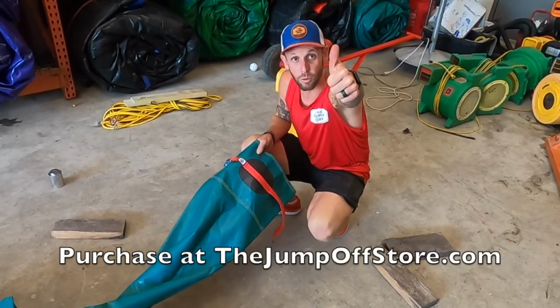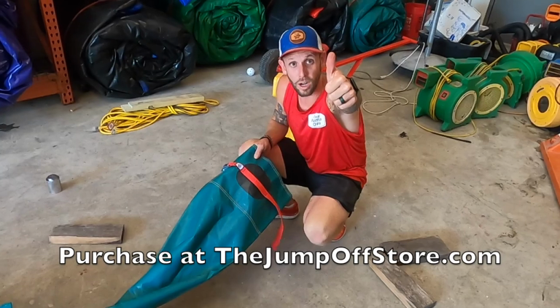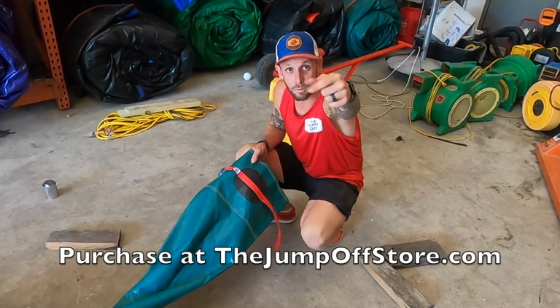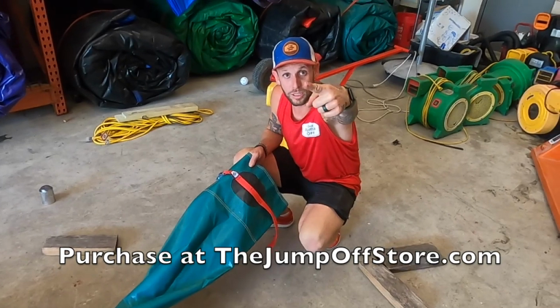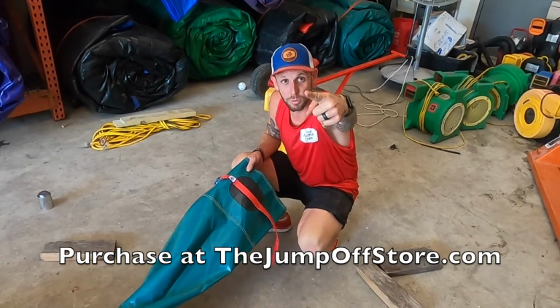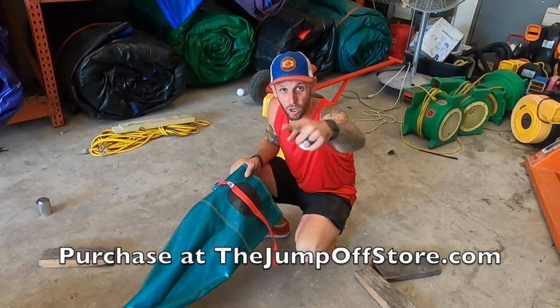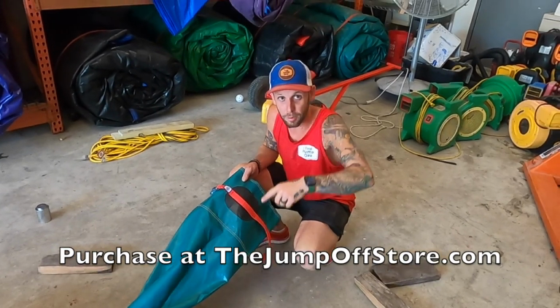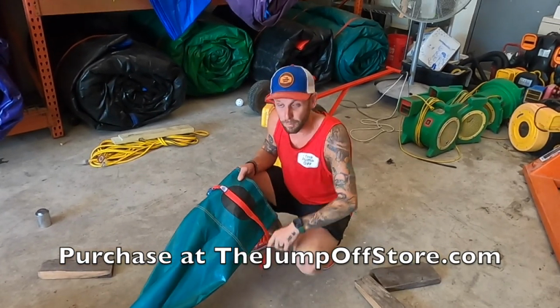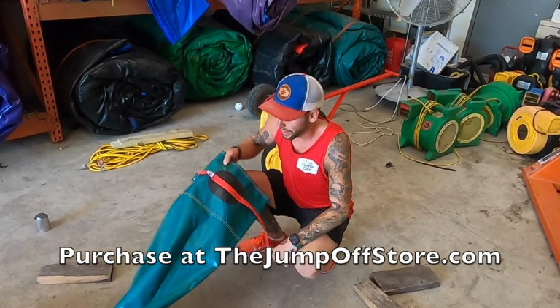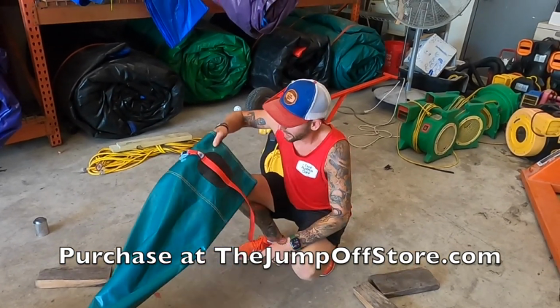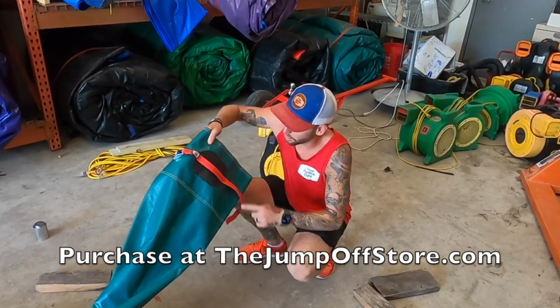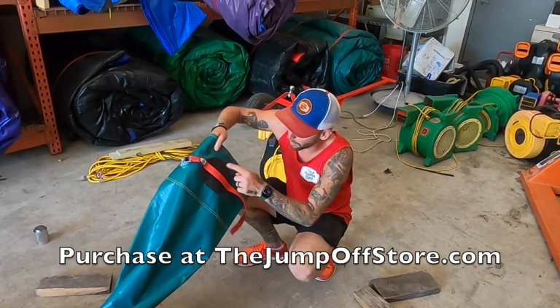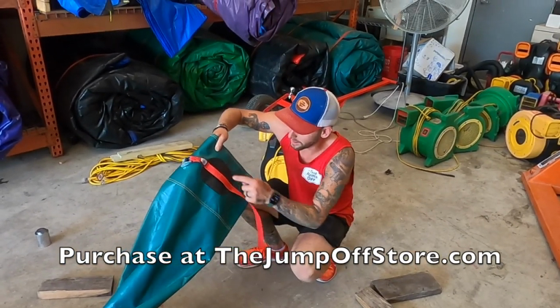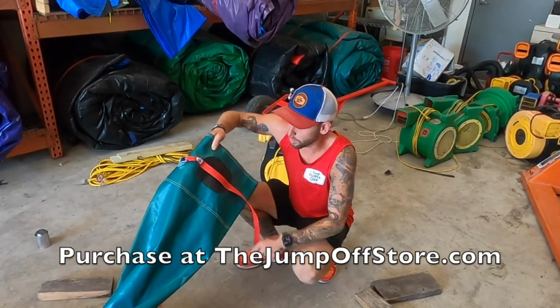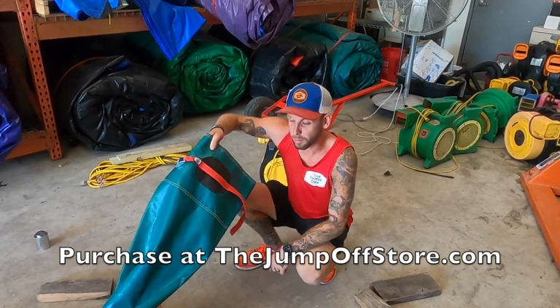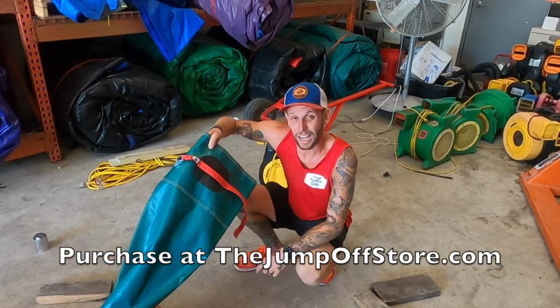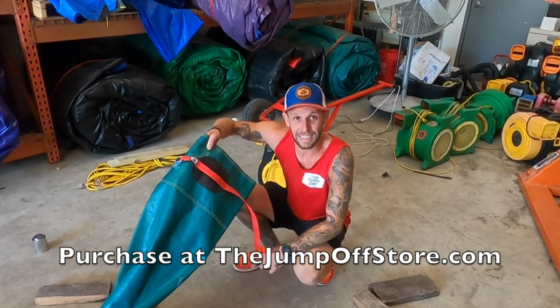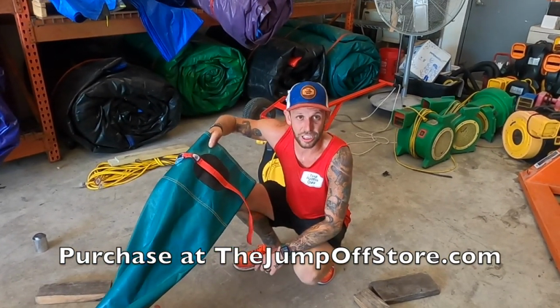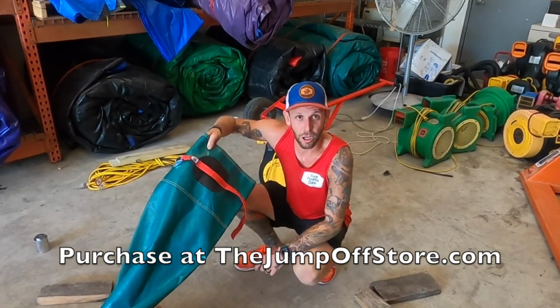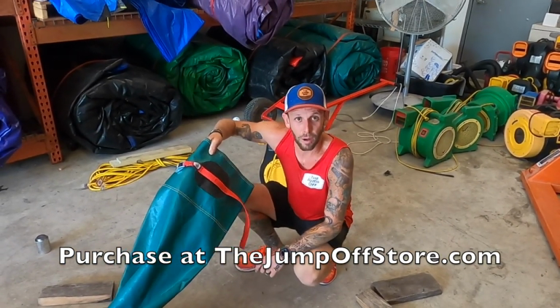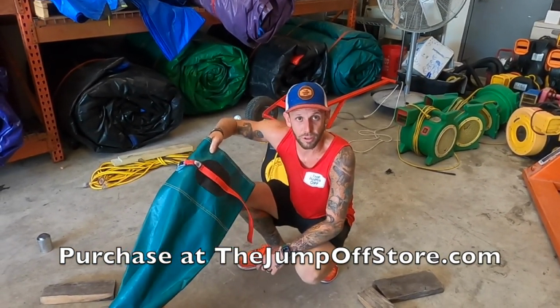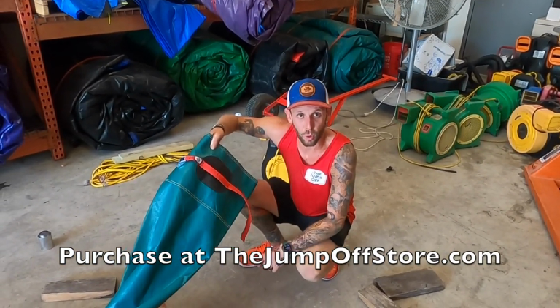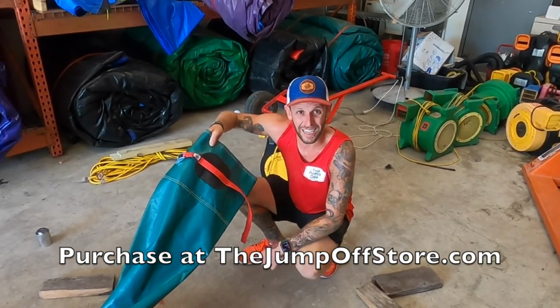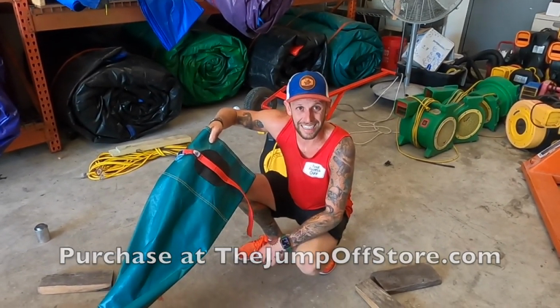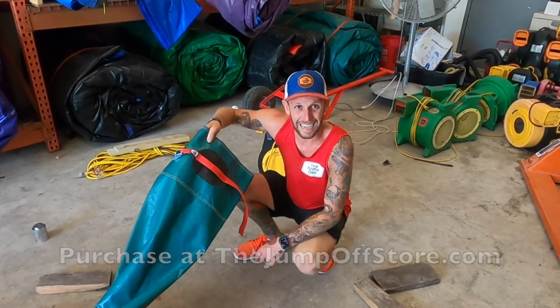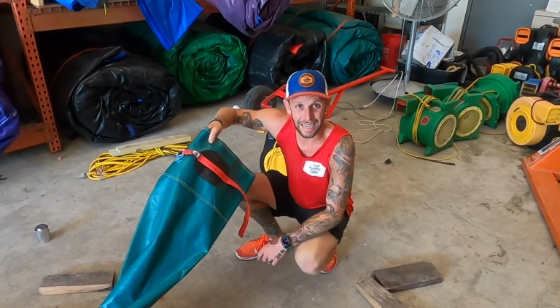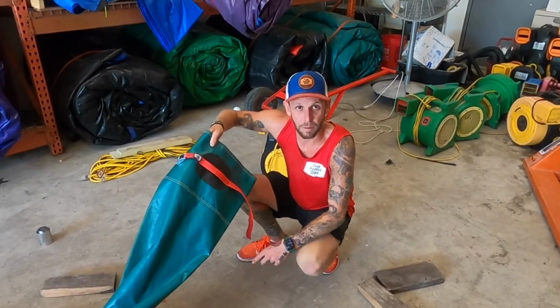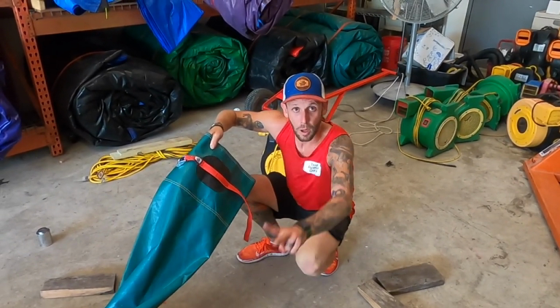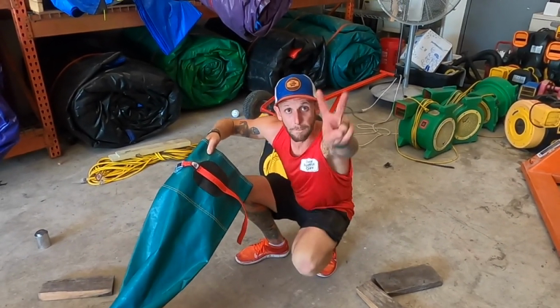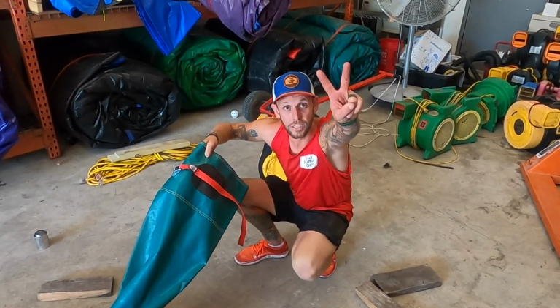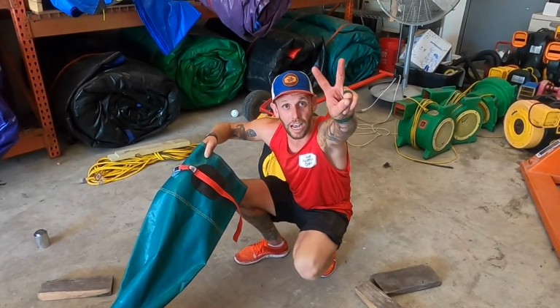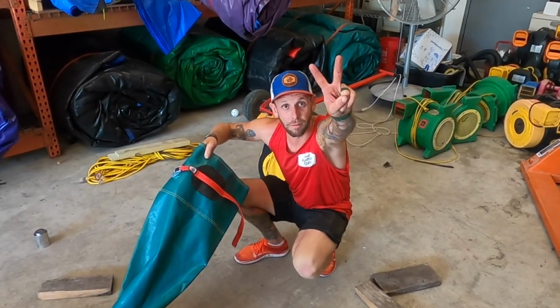Thanks for watching. Please subscribe, and you can buy these at thejumpoffstore.com. Peace out.